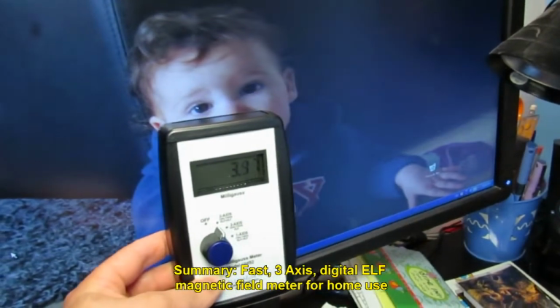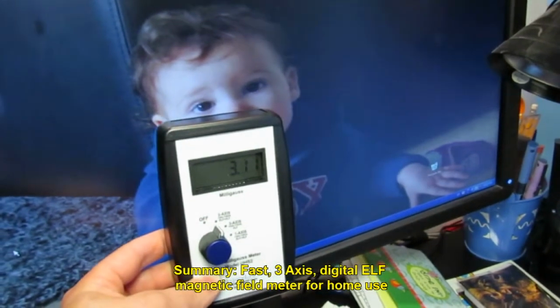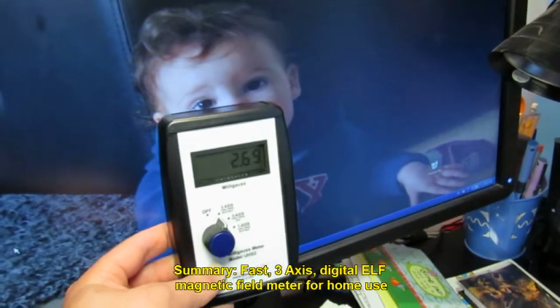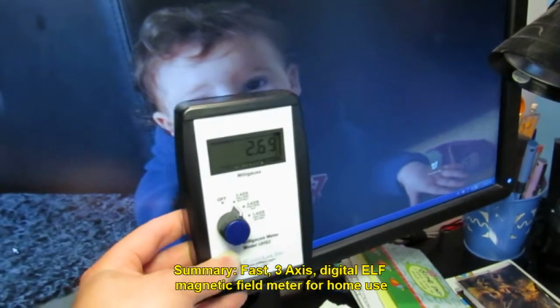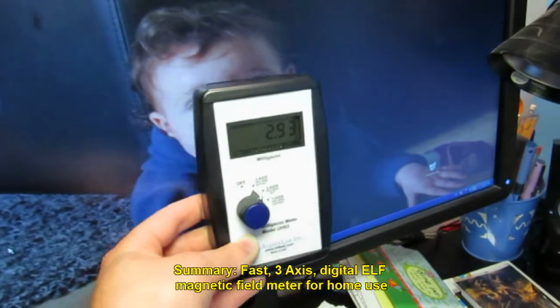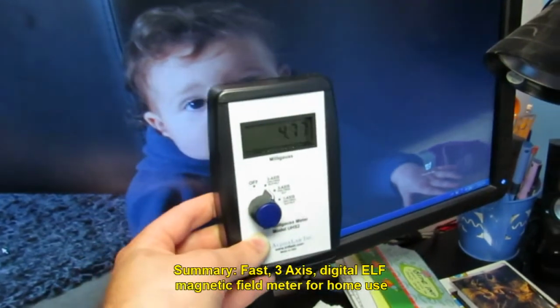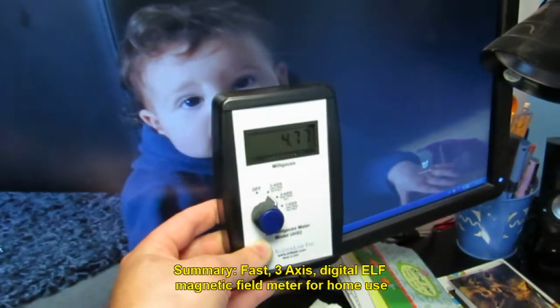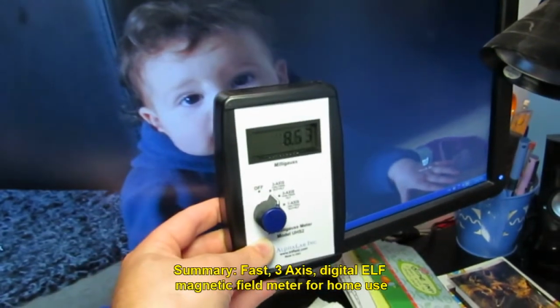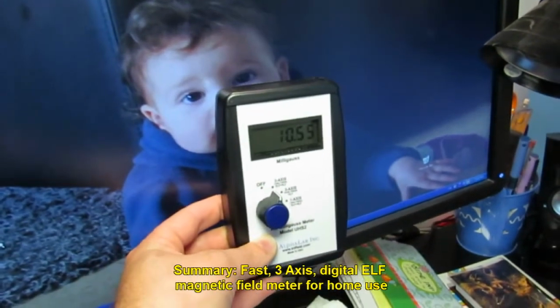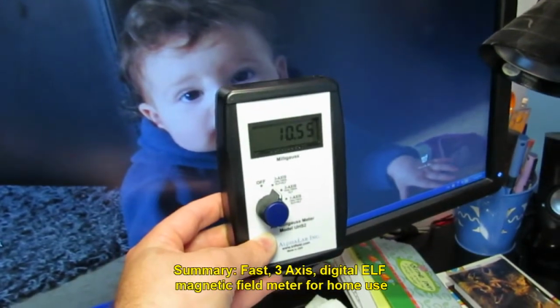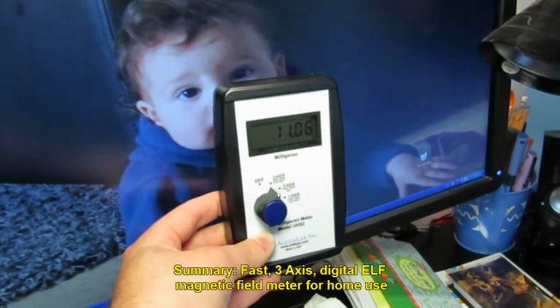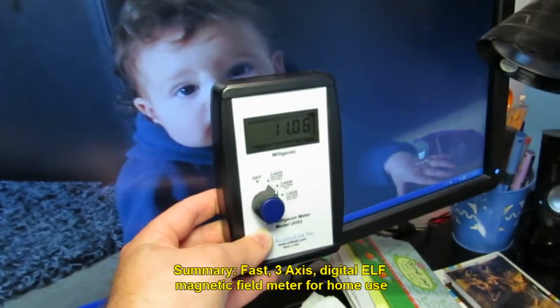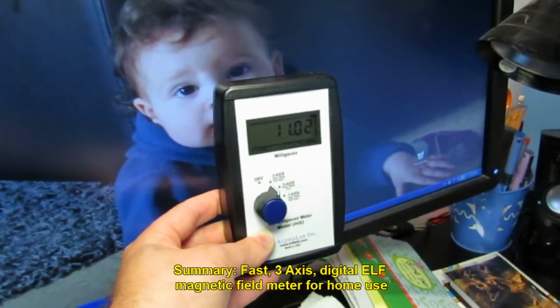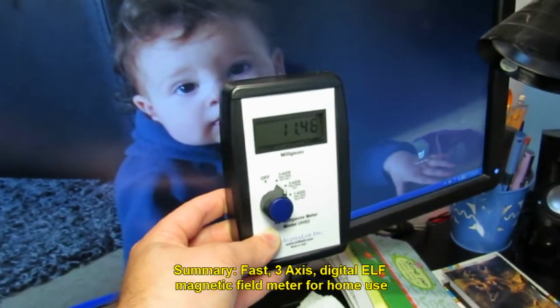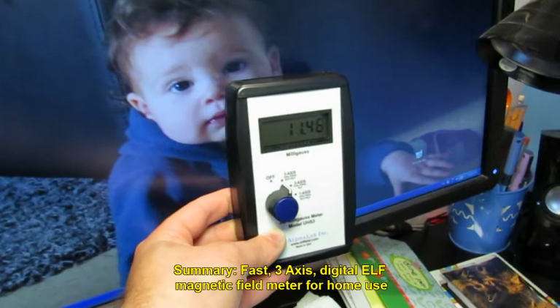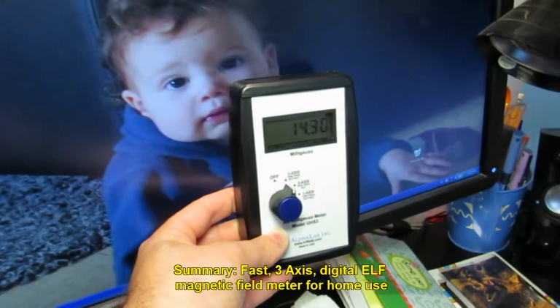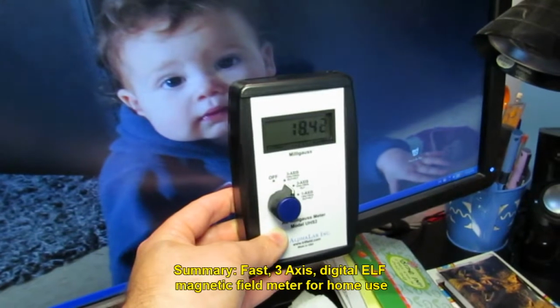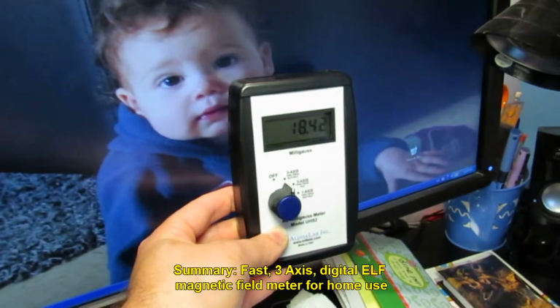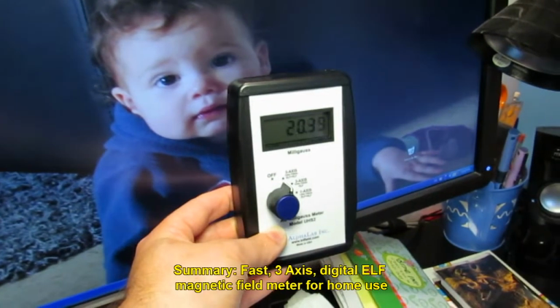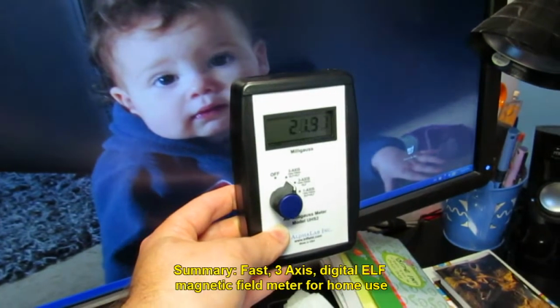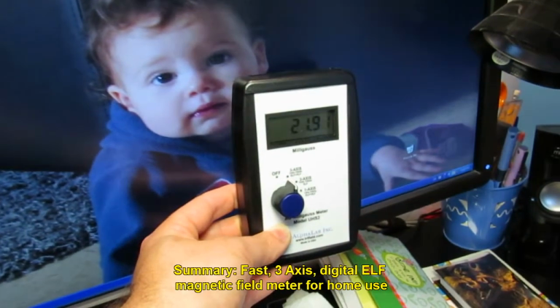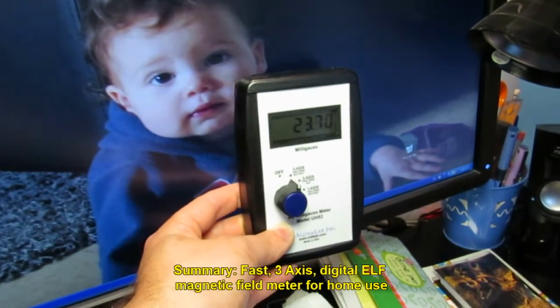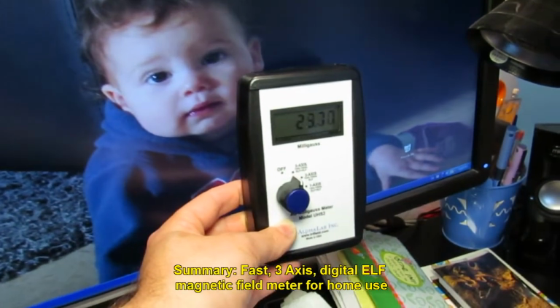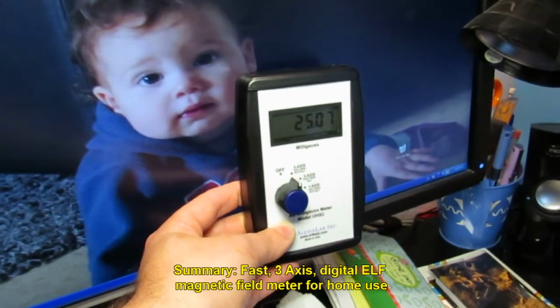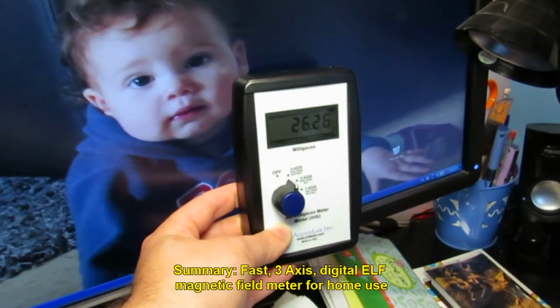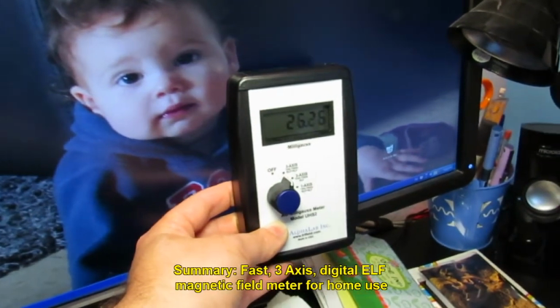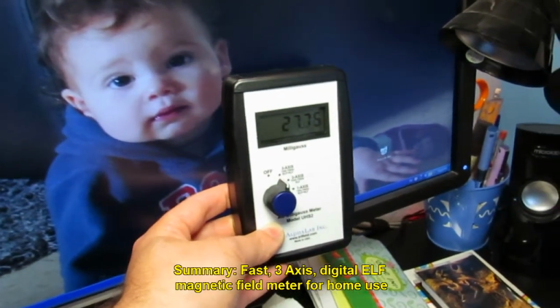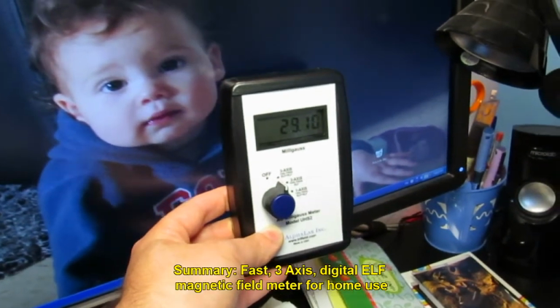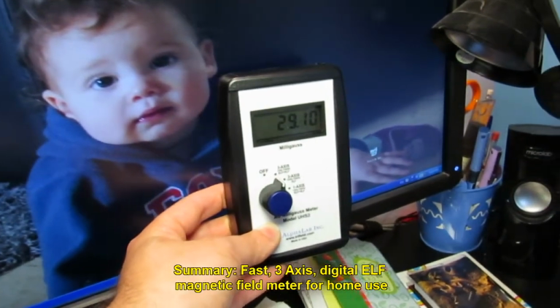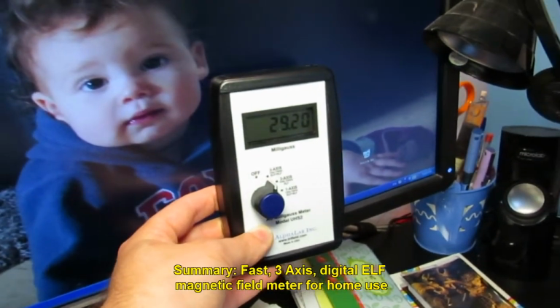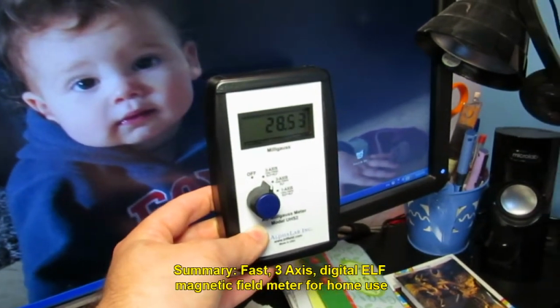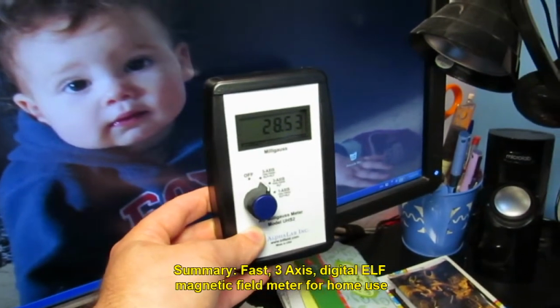Summary: this is a very fast 3-axis digital ELF magnetic field meter for home use.